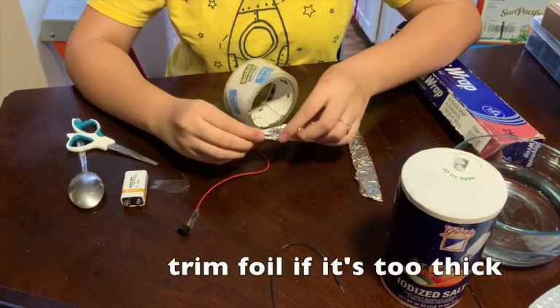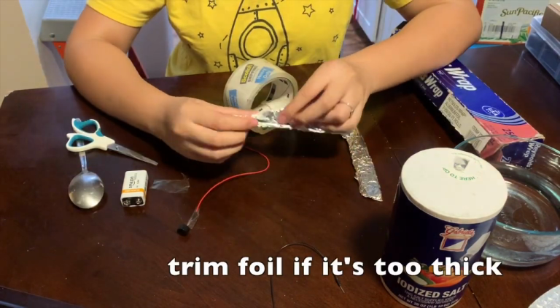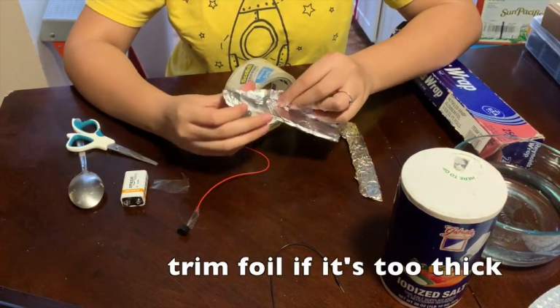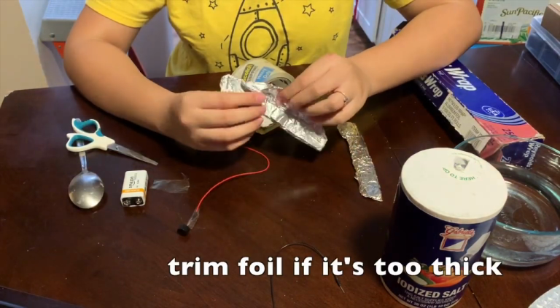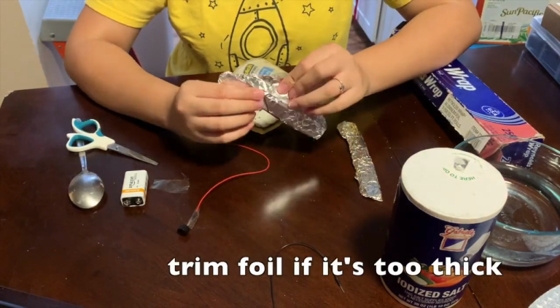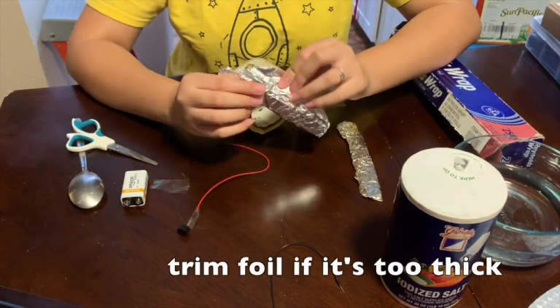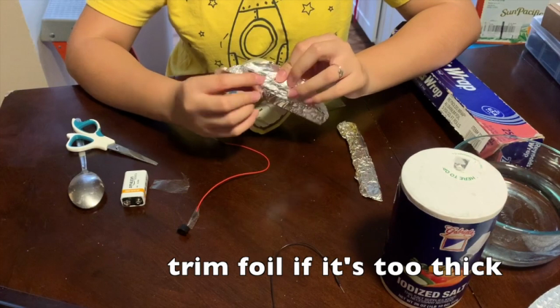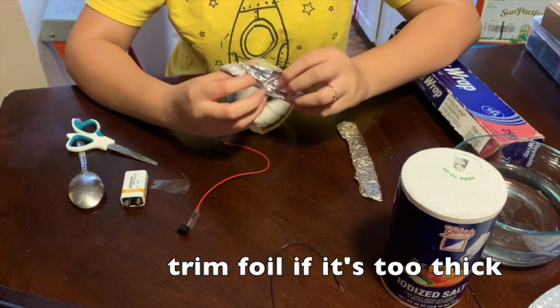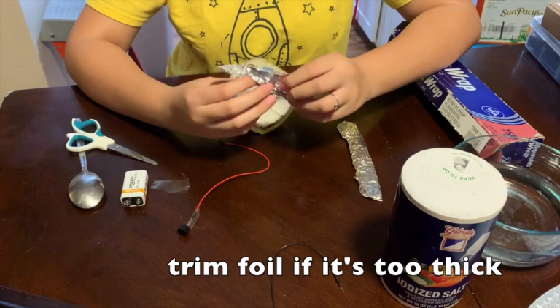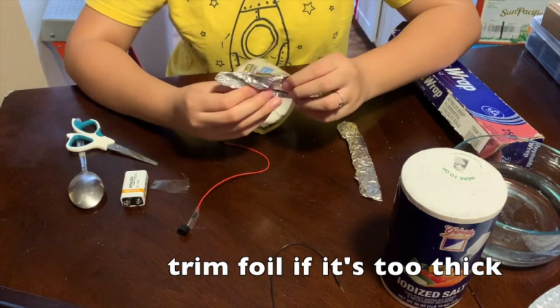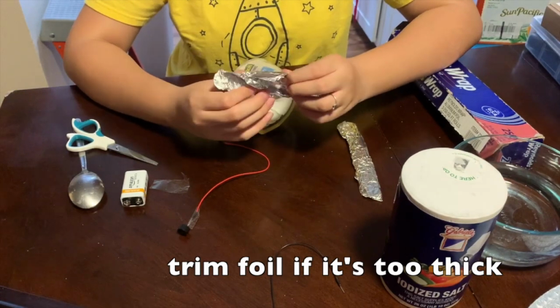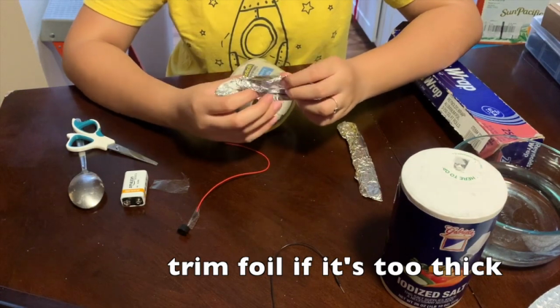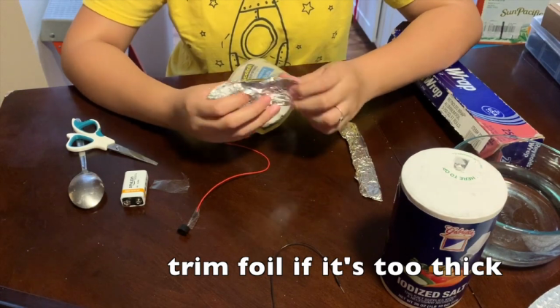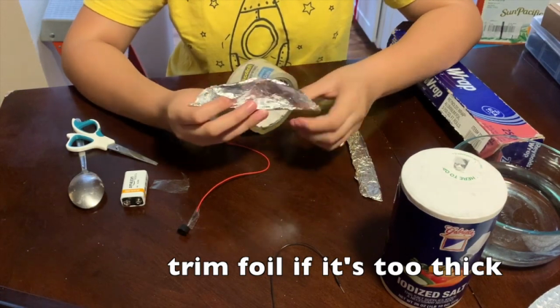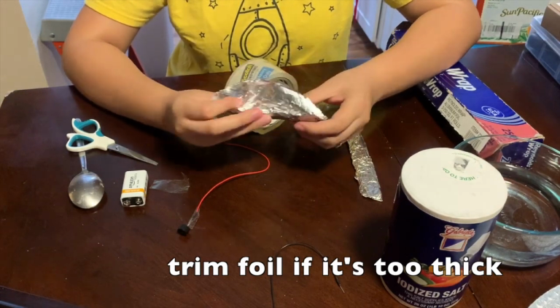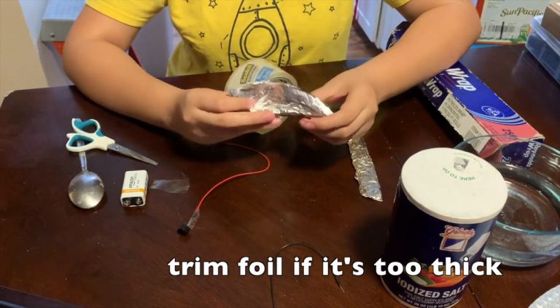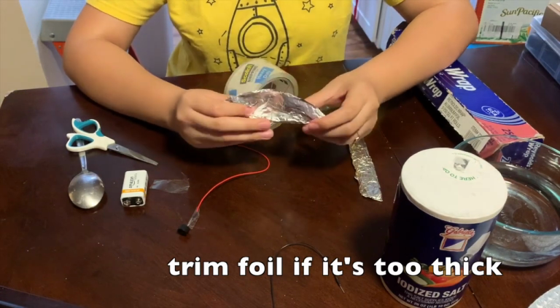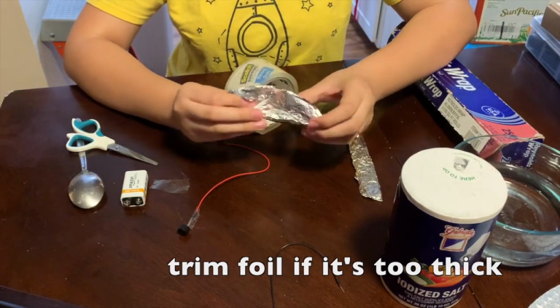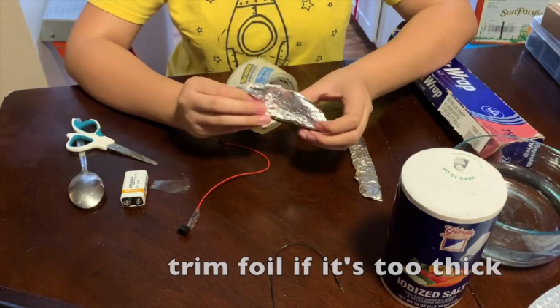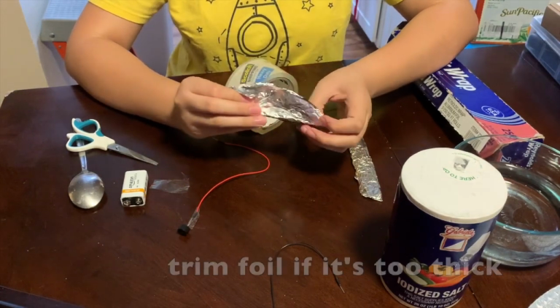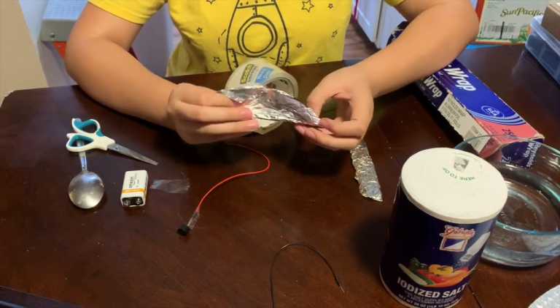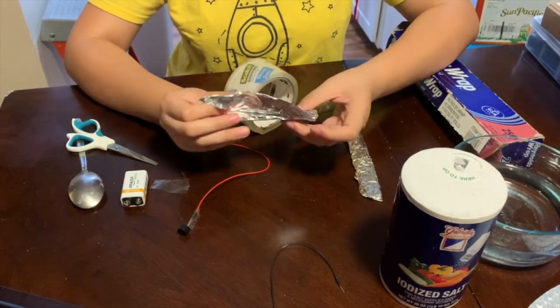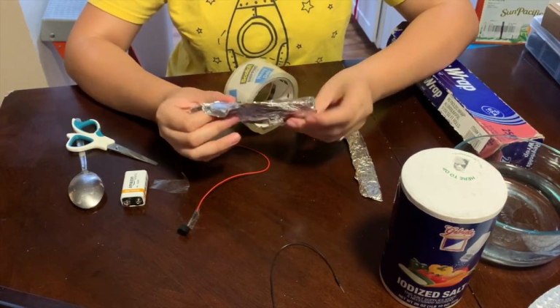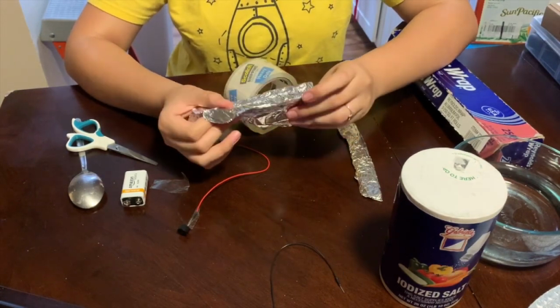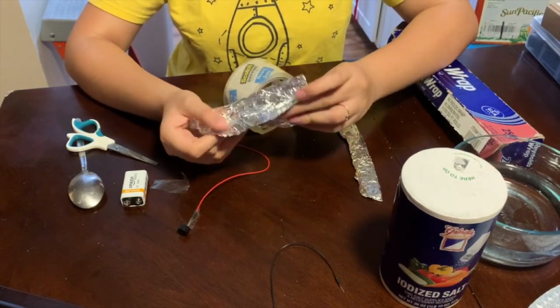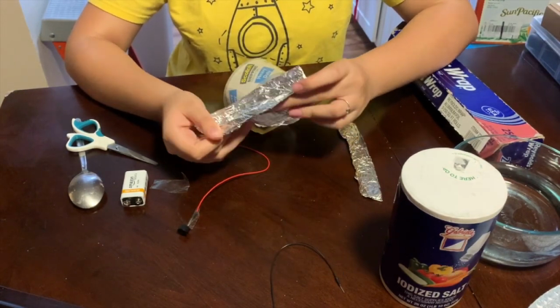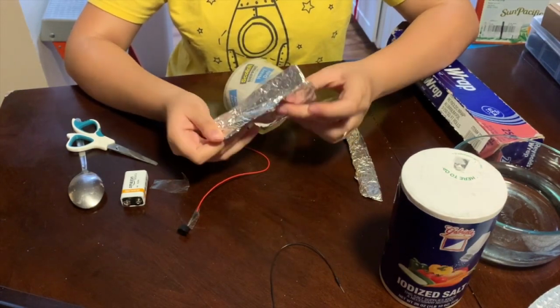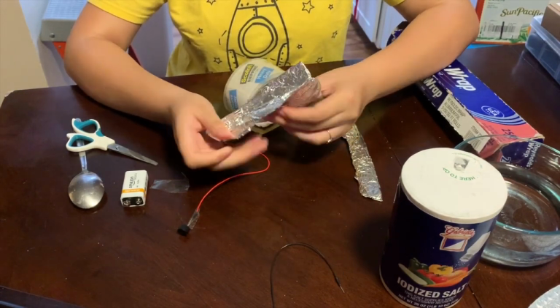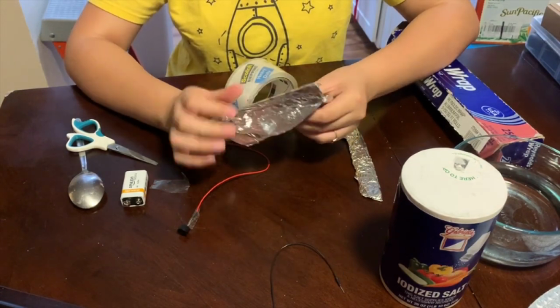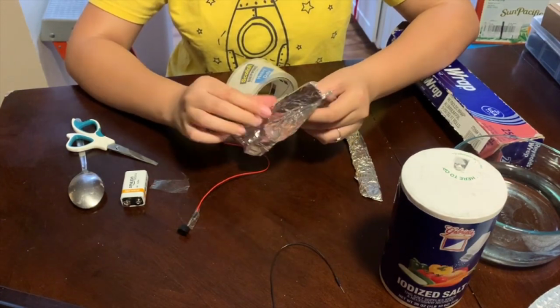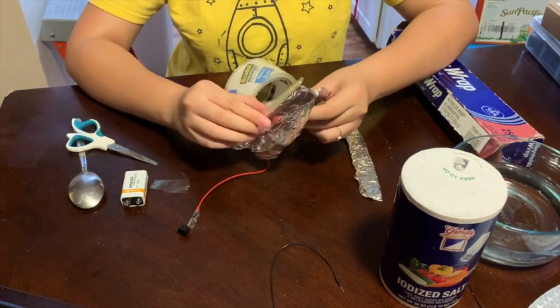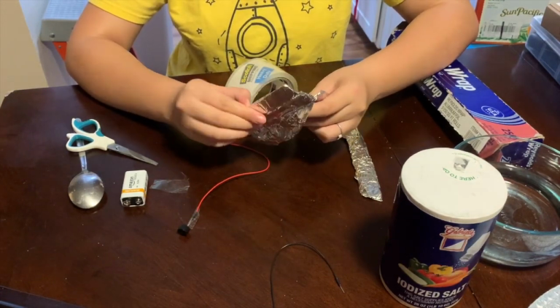Before moving on to the next step, you might need to remove some of the bulkiness from the aluminum on the sticks.